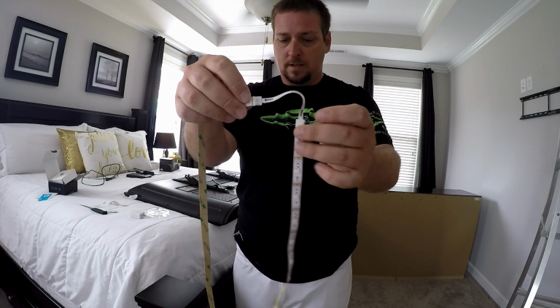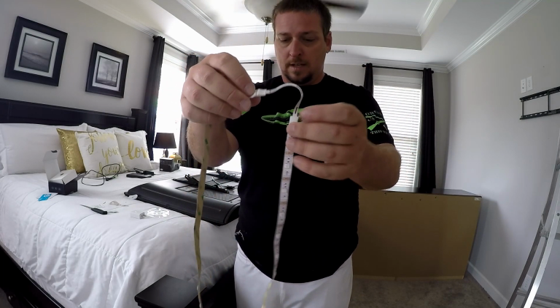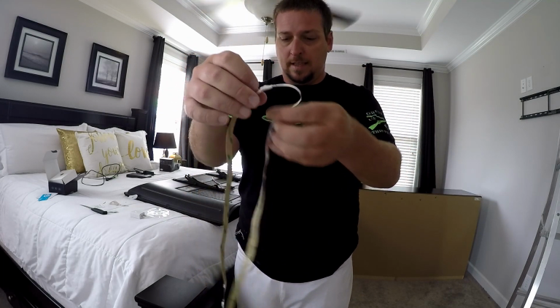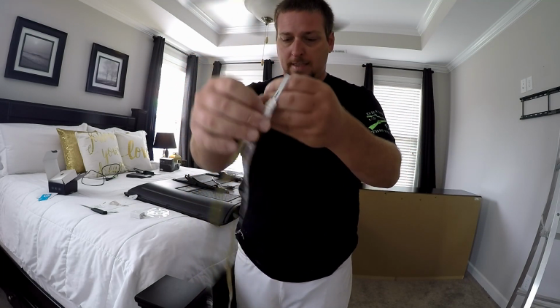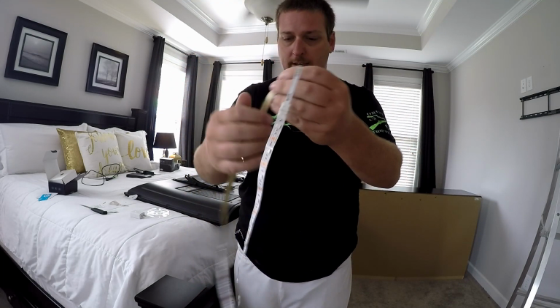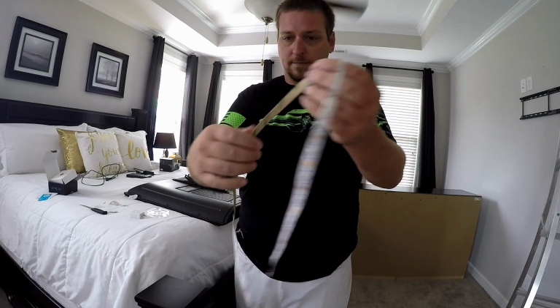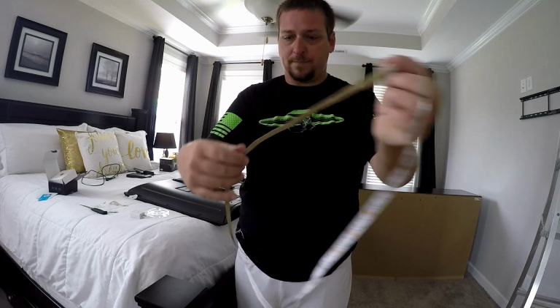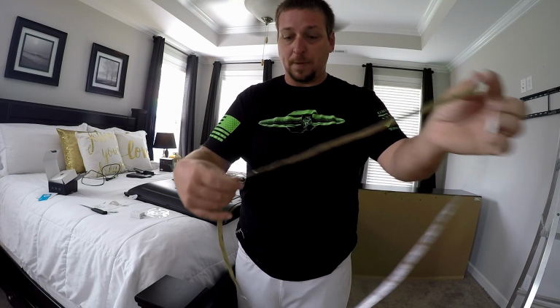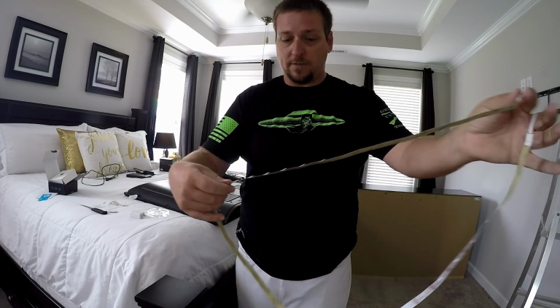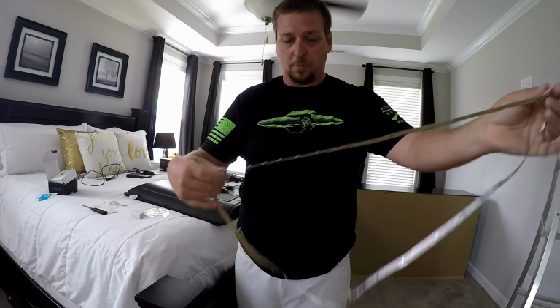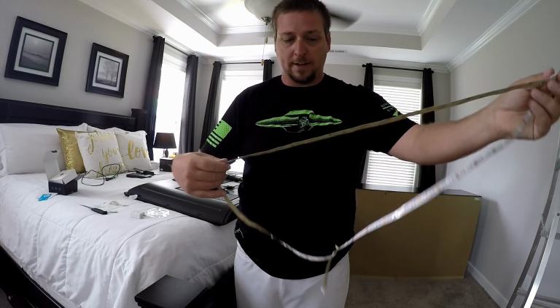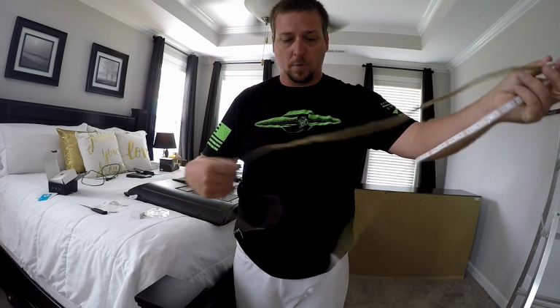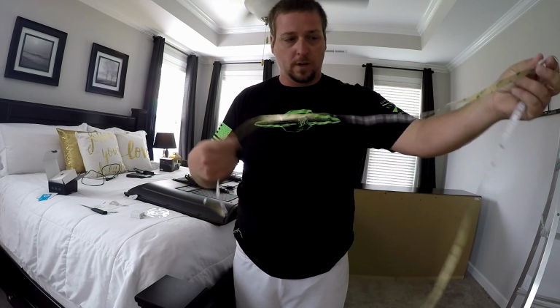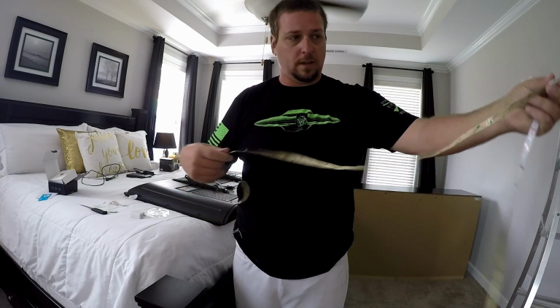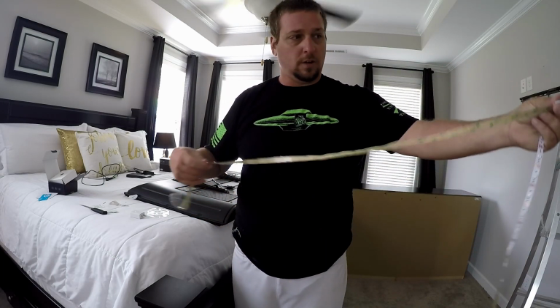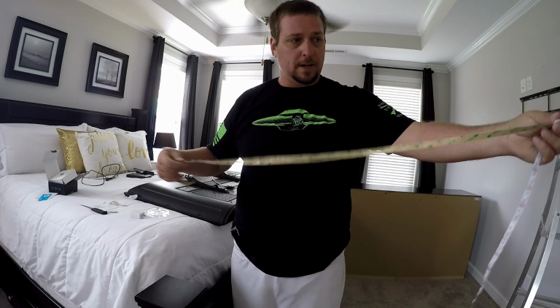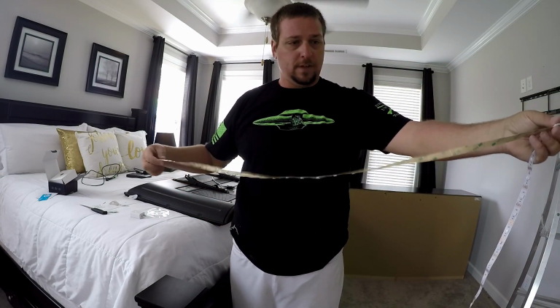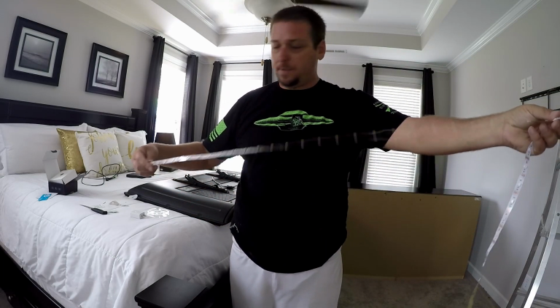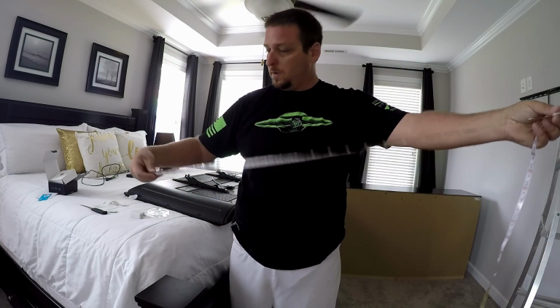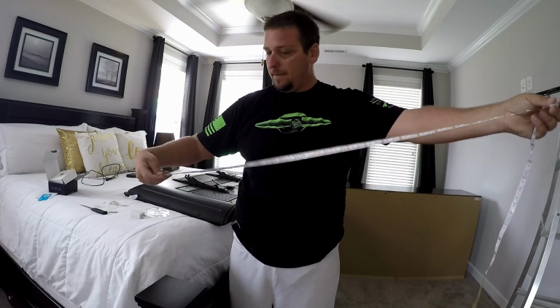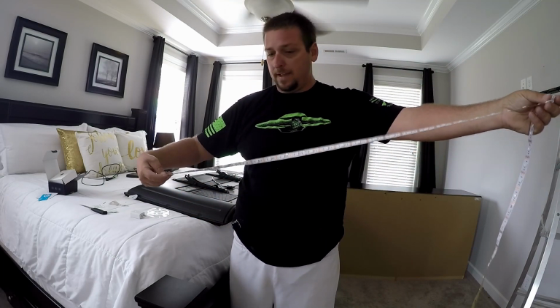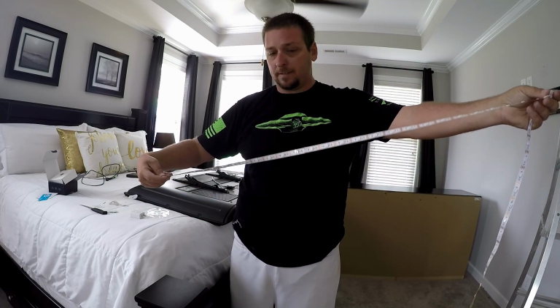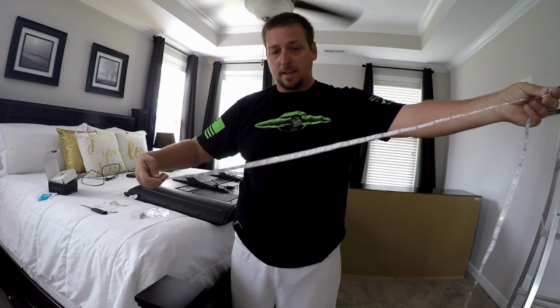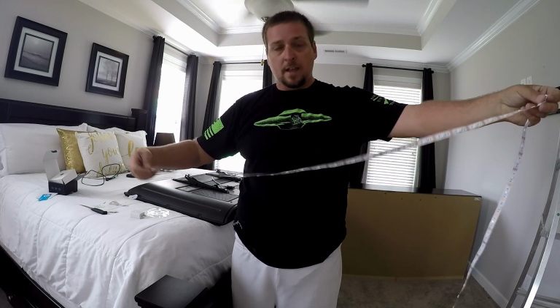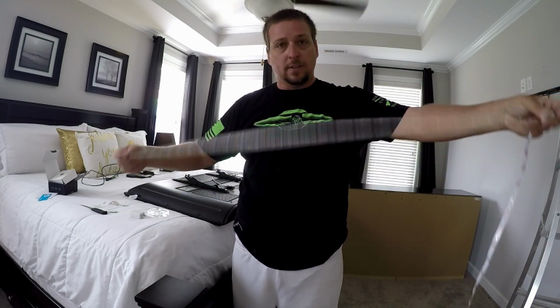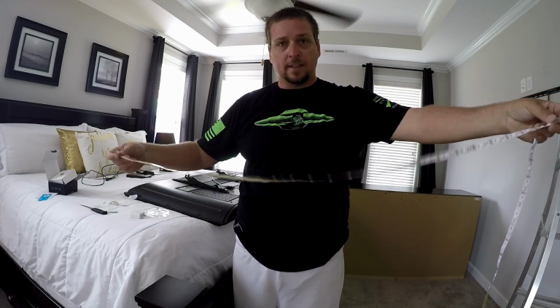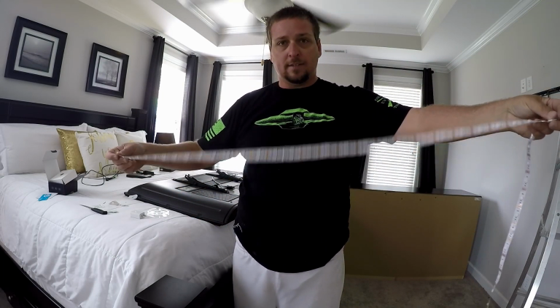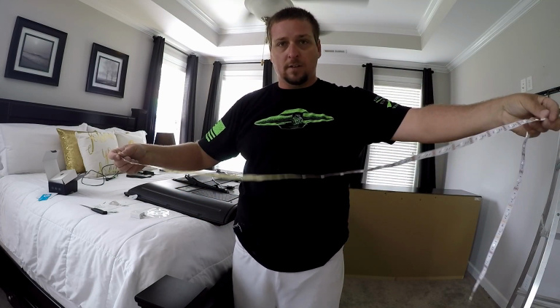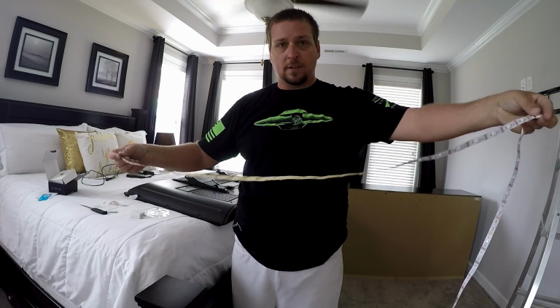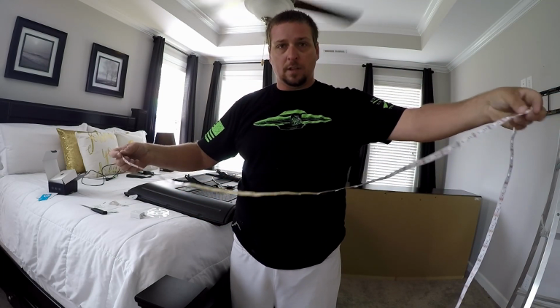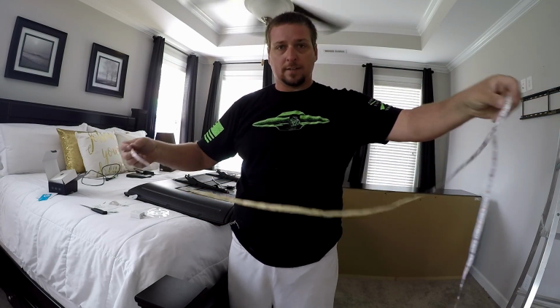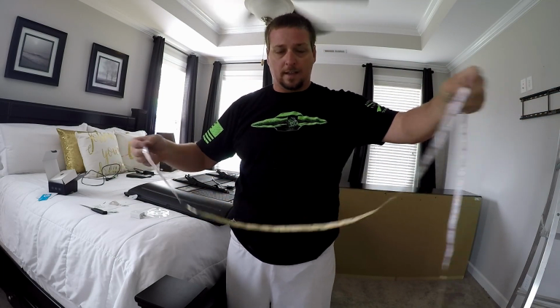I like that, especially for the price point compared to Philips Hue or LIFX. Let's get these on and see what it looks like.